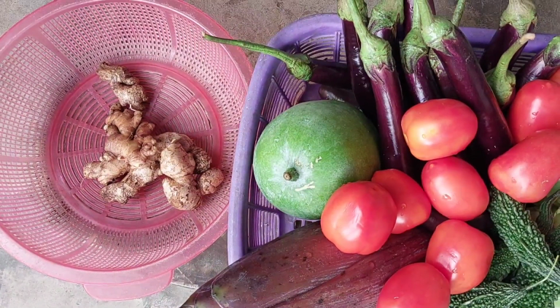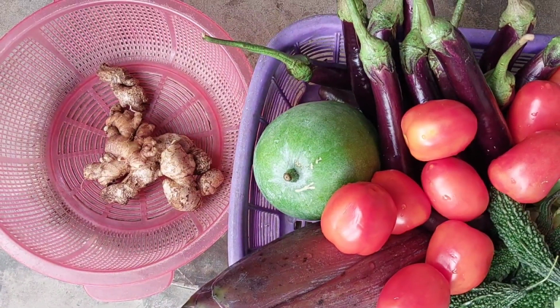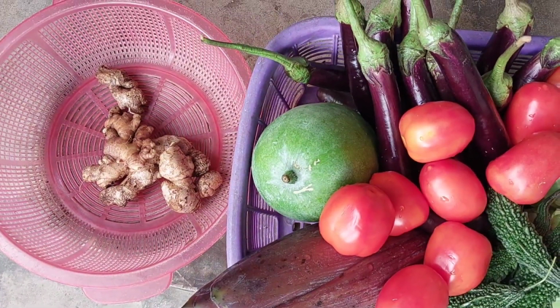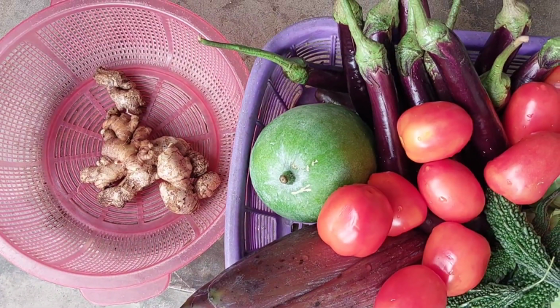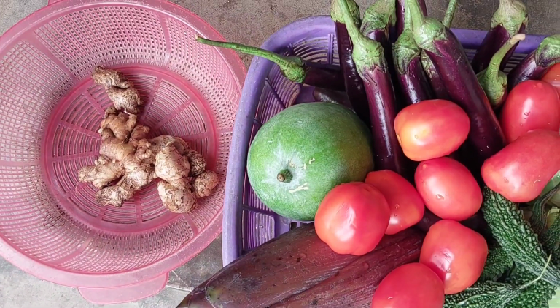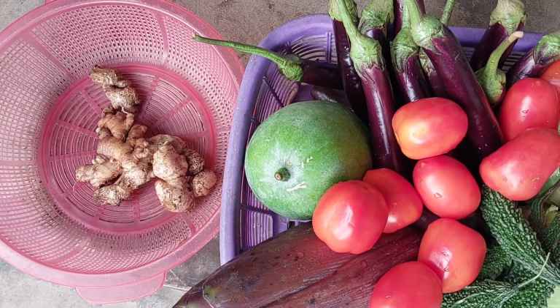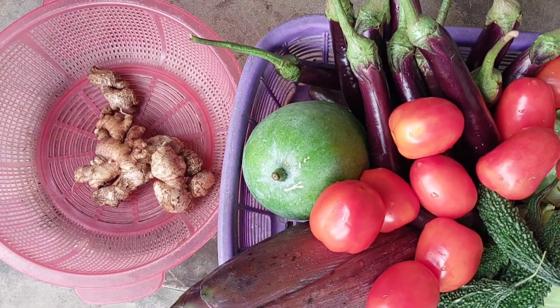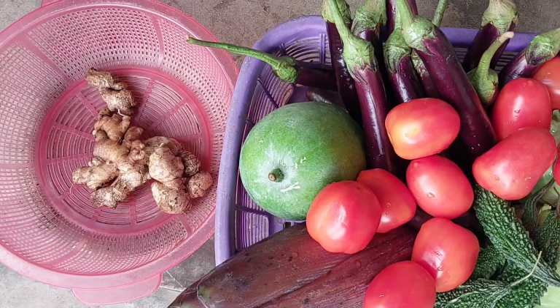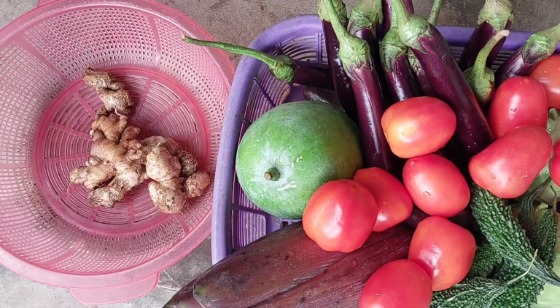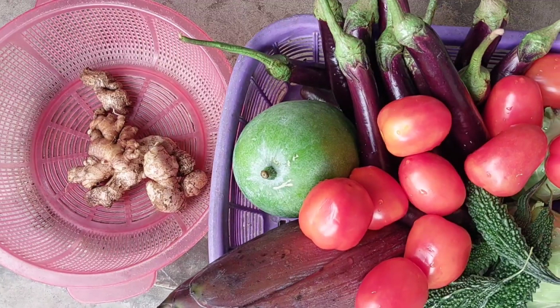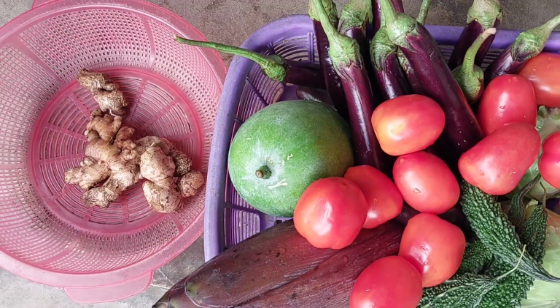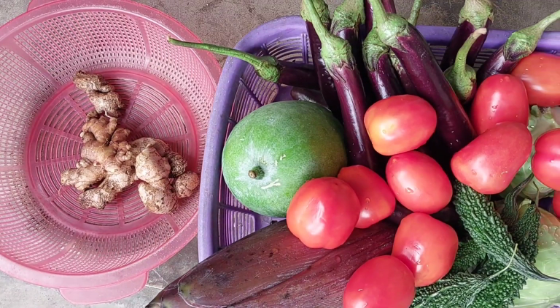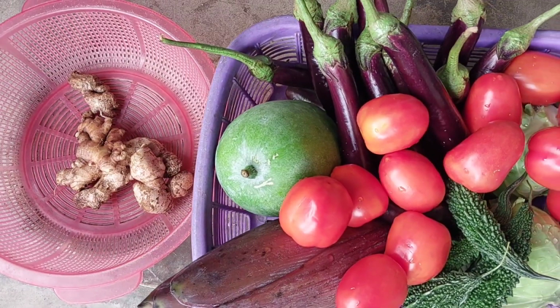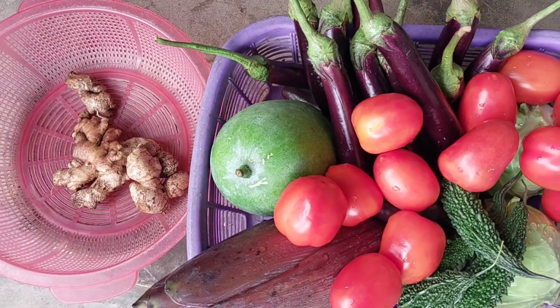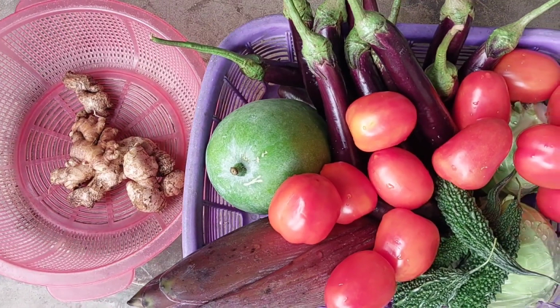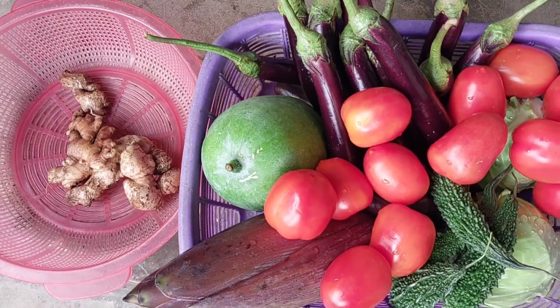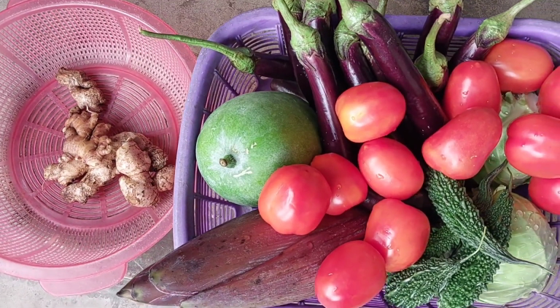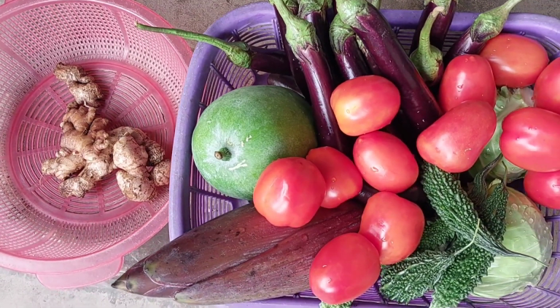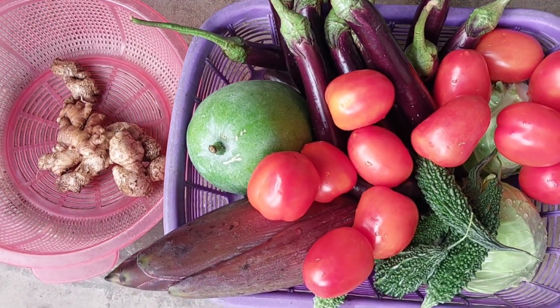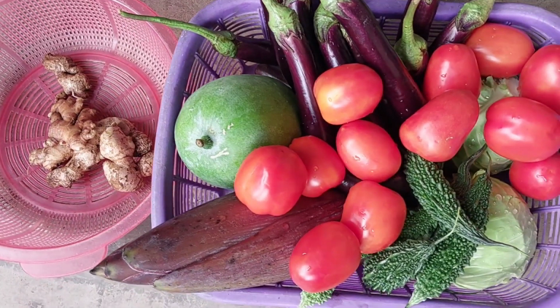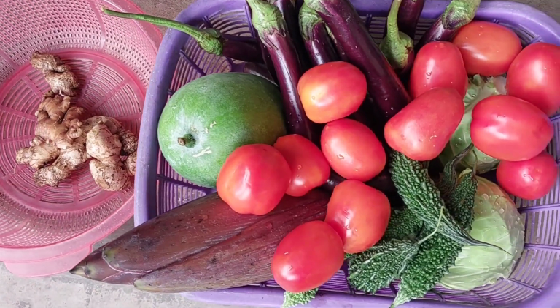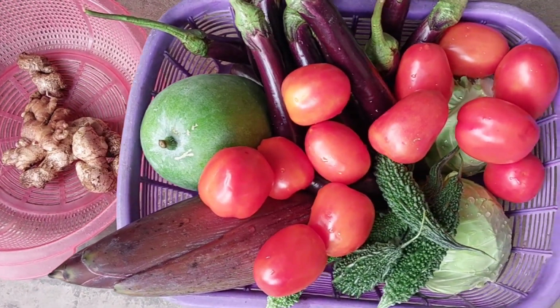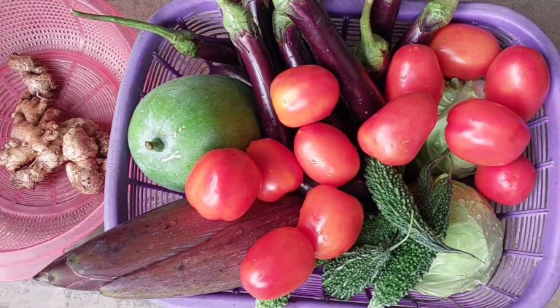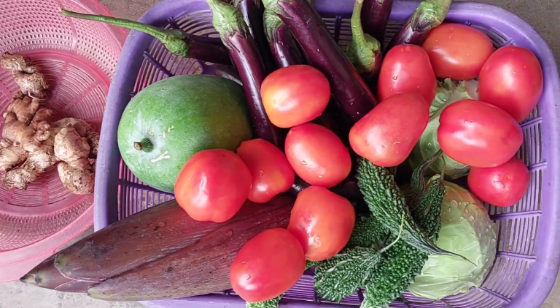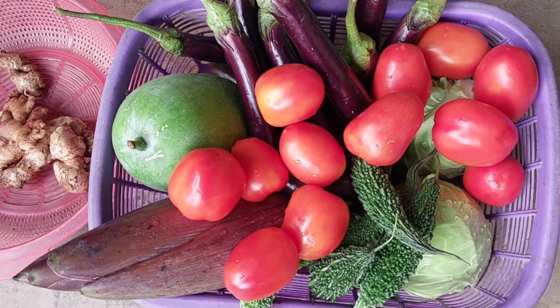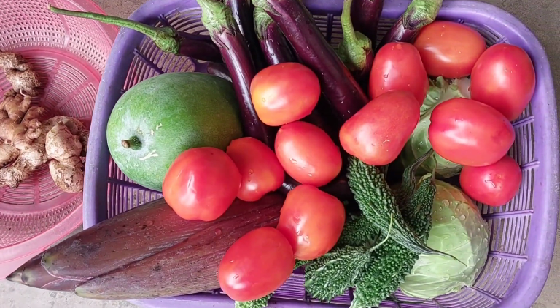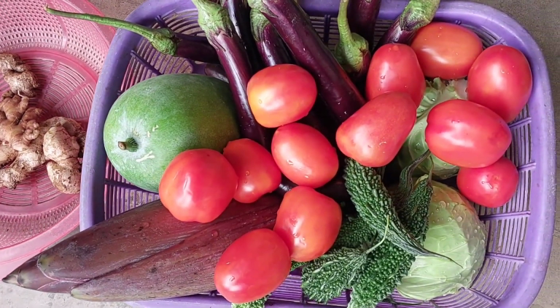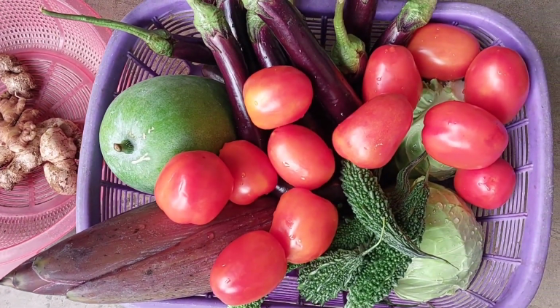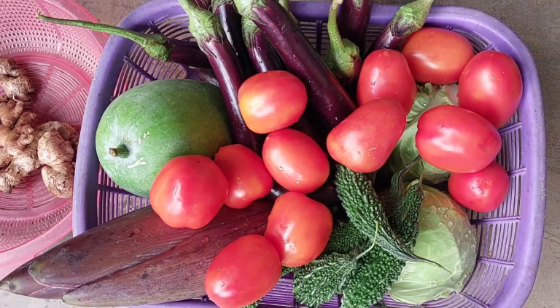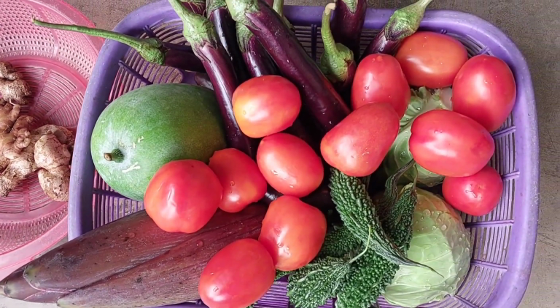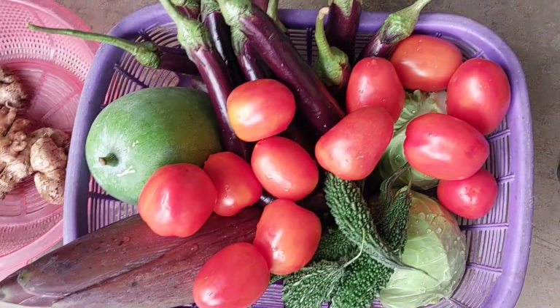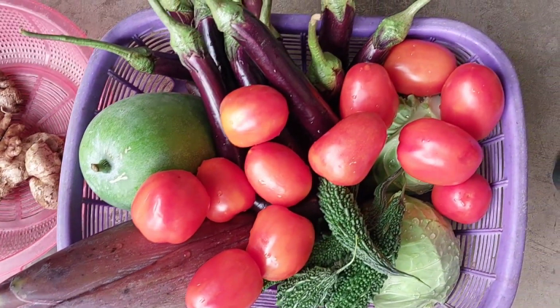This is the village — ginger, rumours and corn.